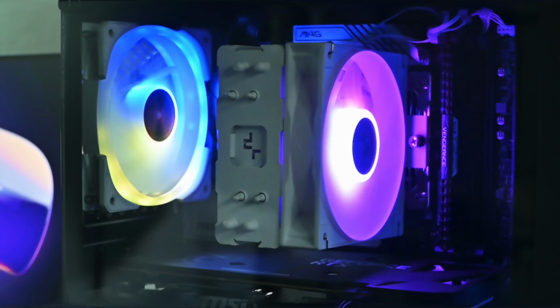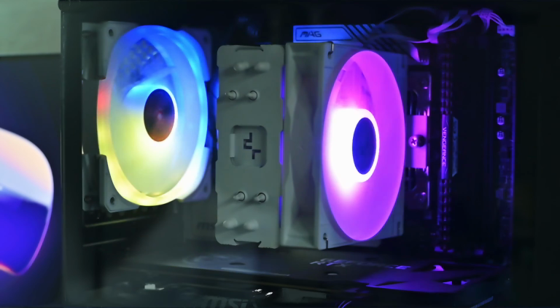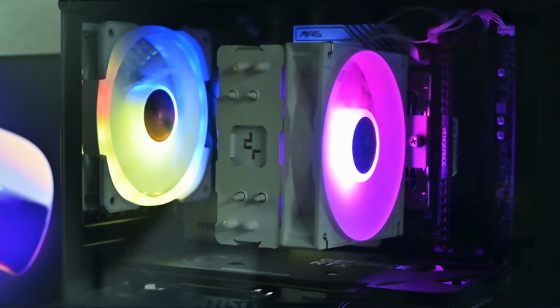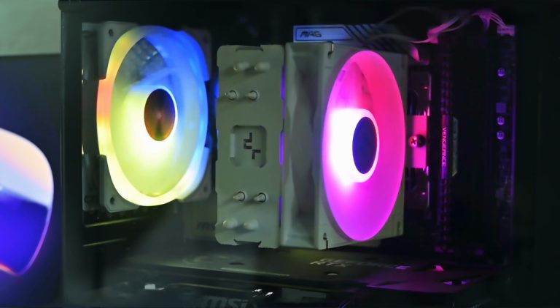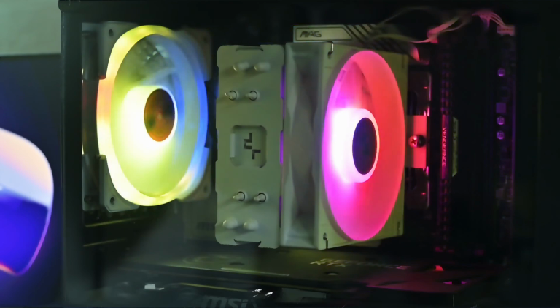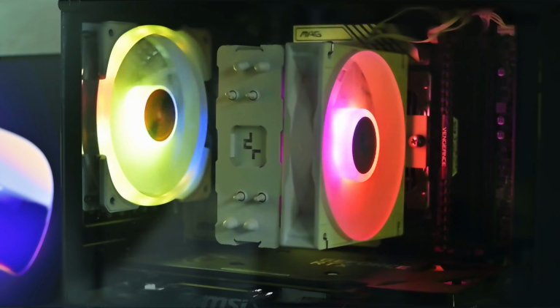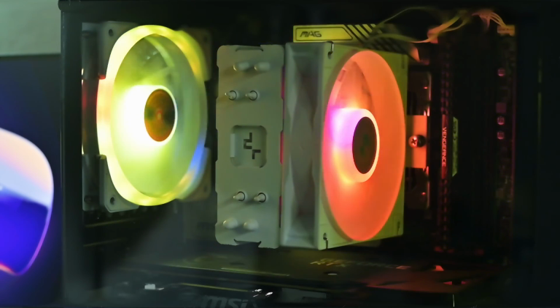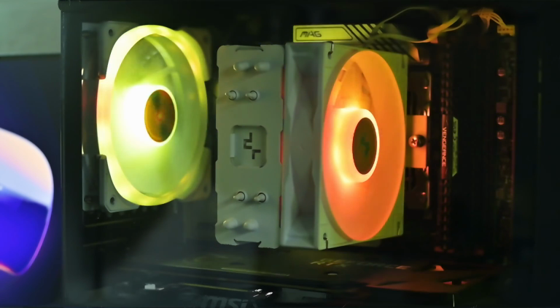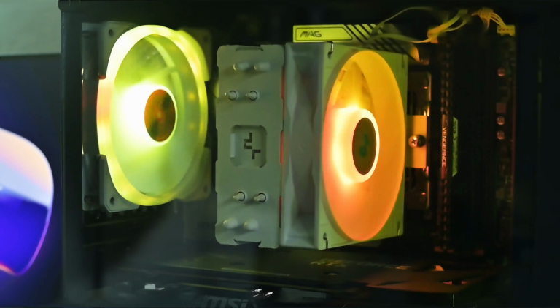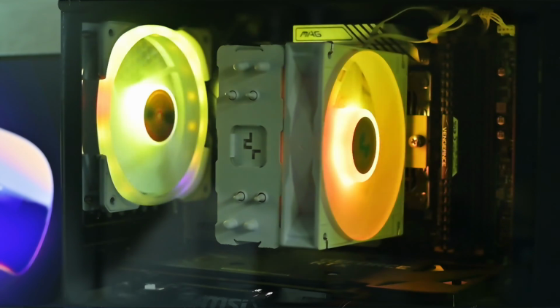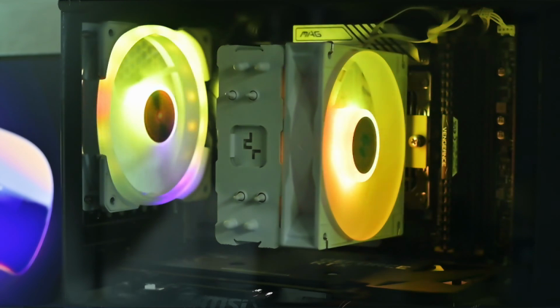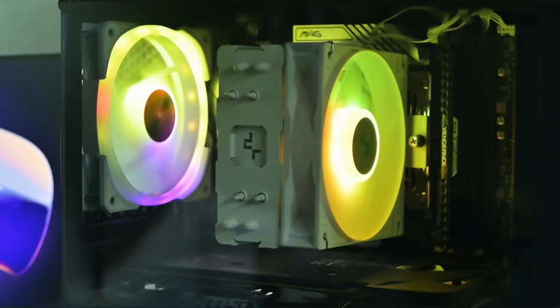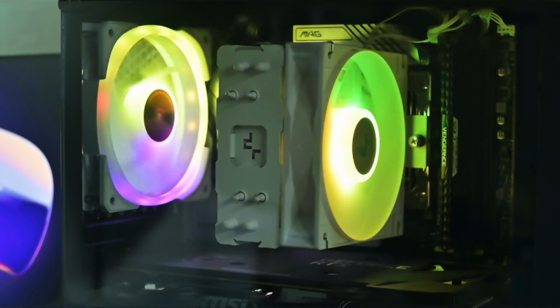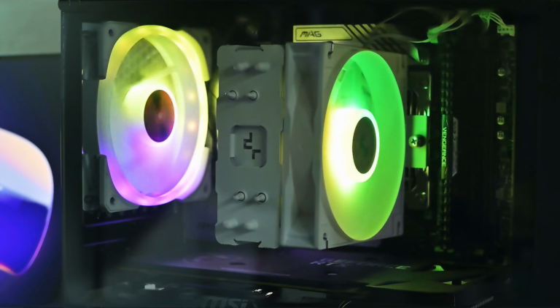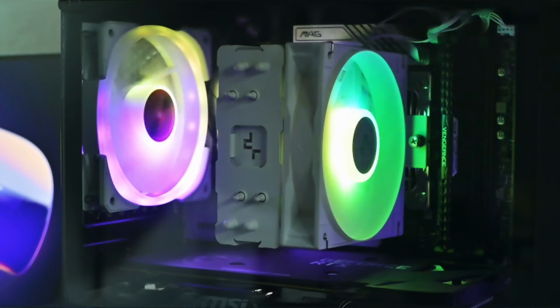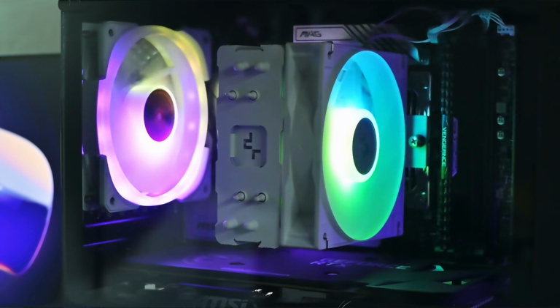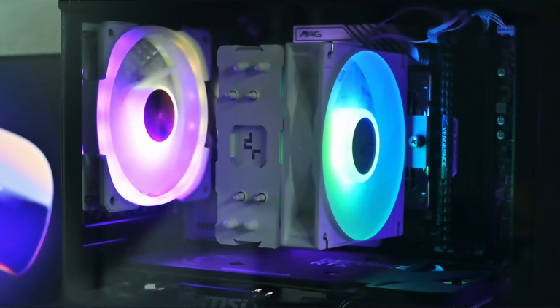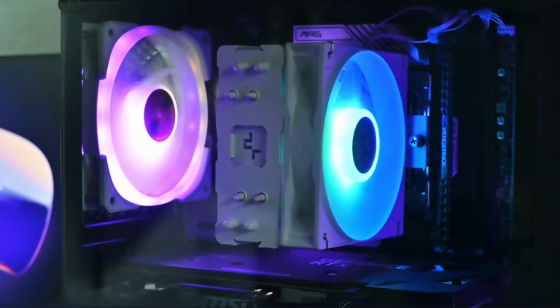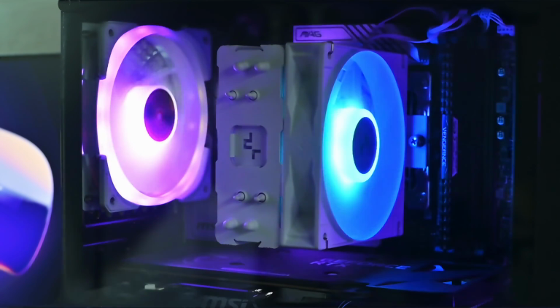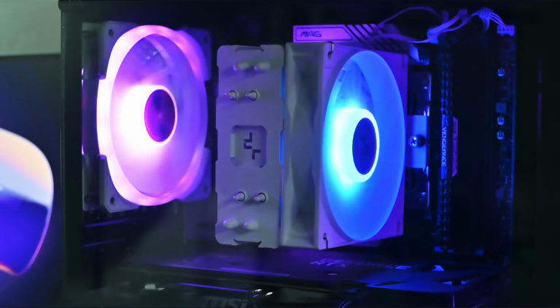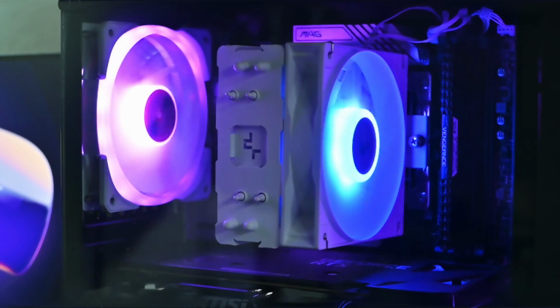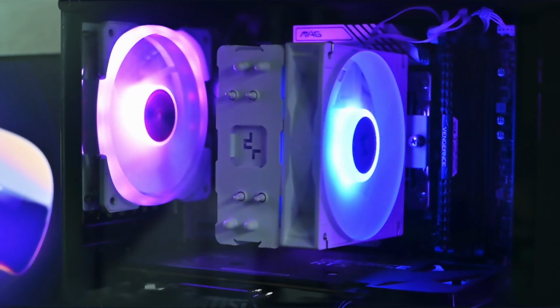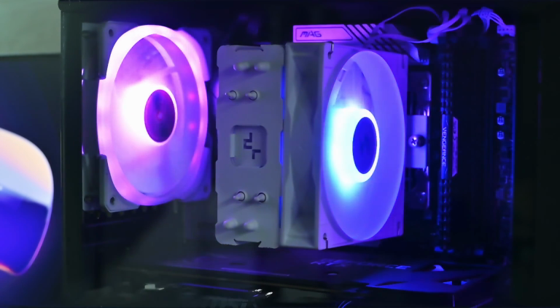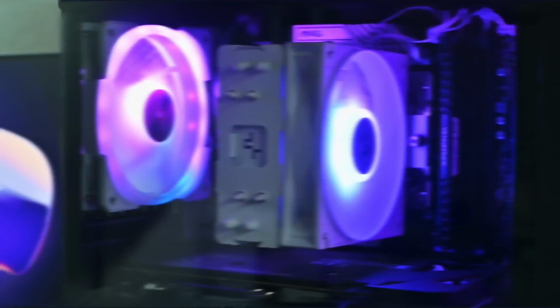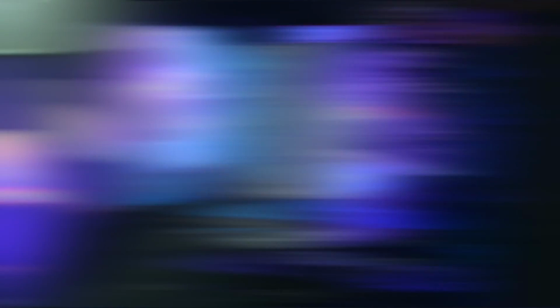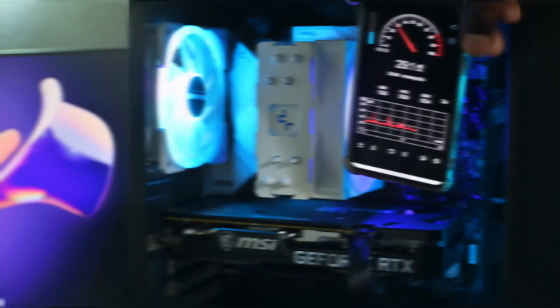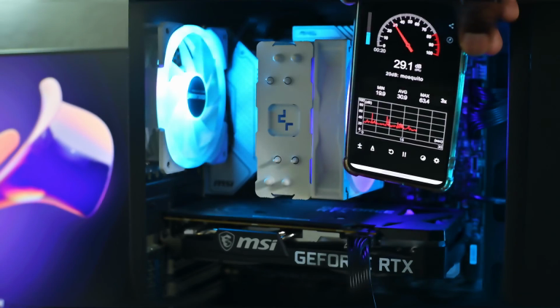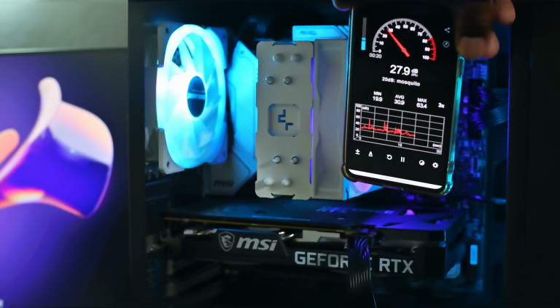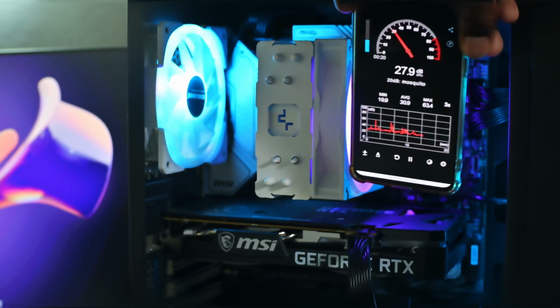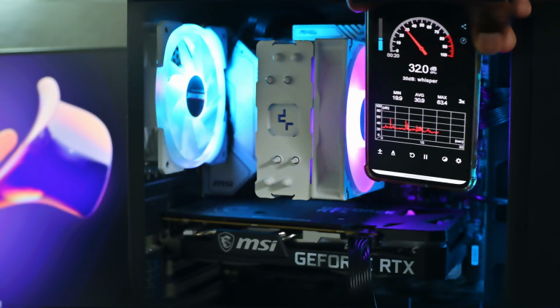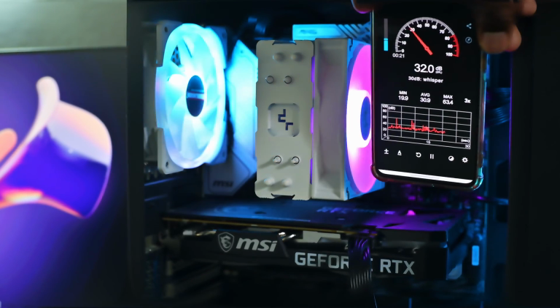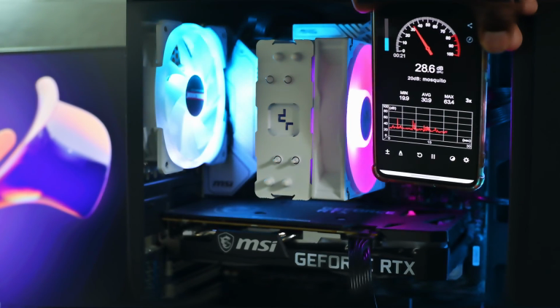Sadly, the AG400's RGB fans are not addressable, so you cannot change the RGB lights, which is one of the few drawbacks of this cooler.